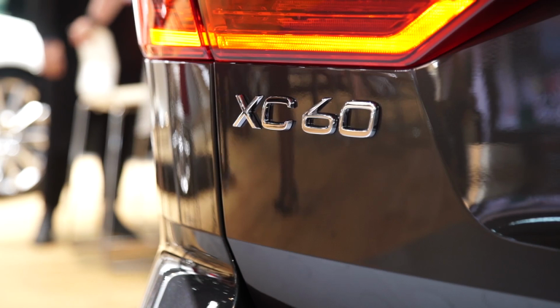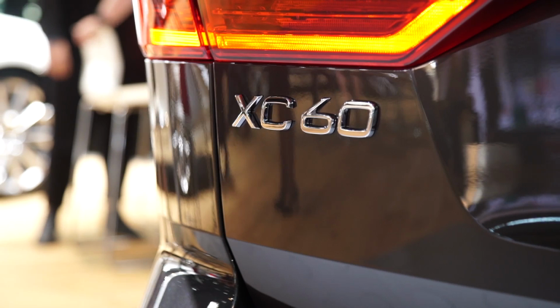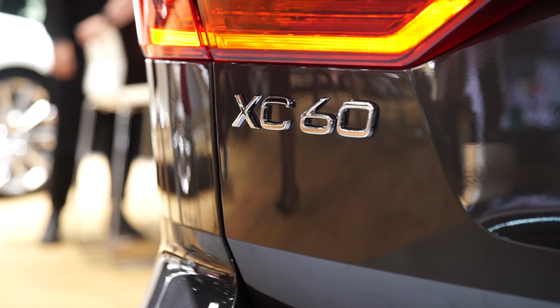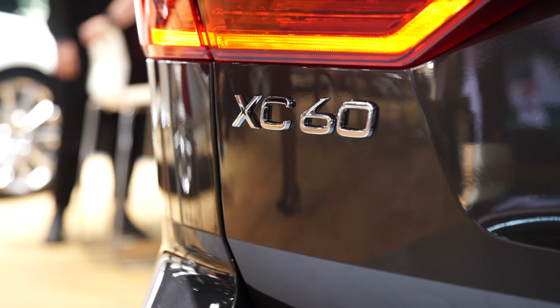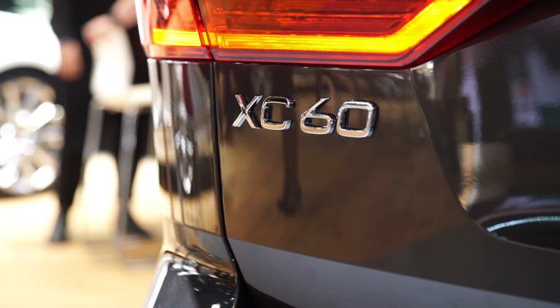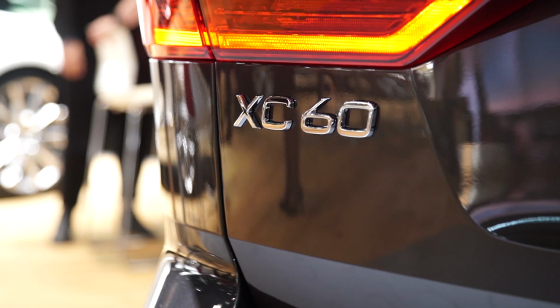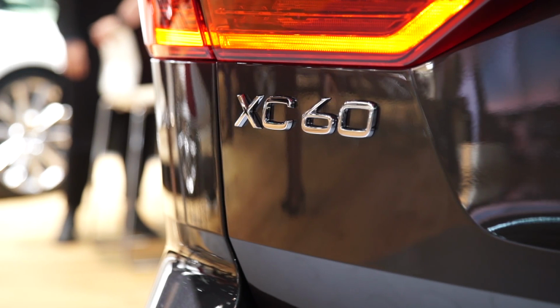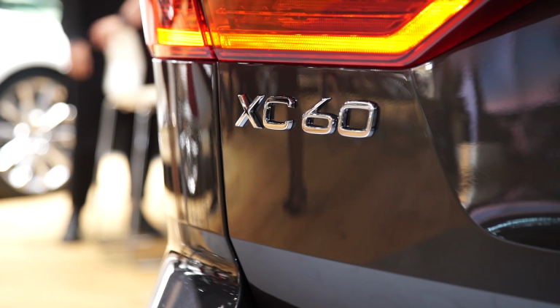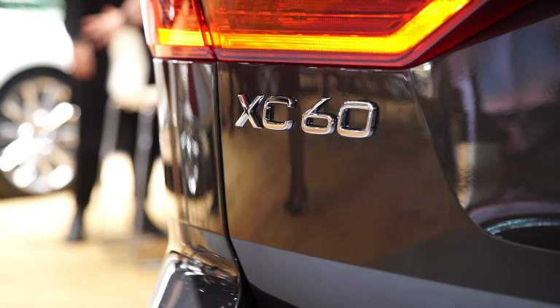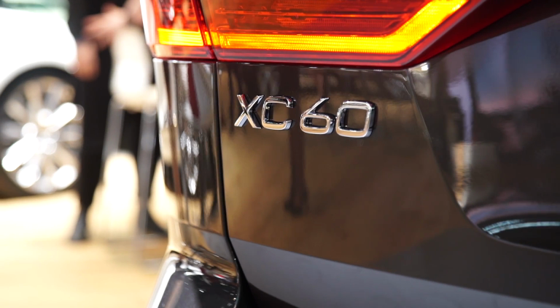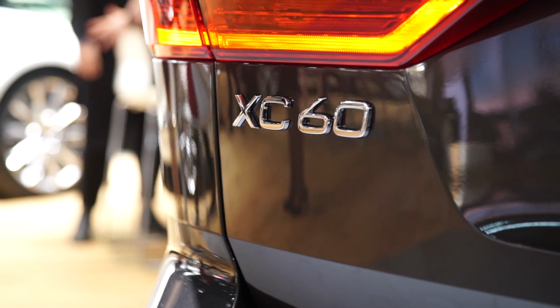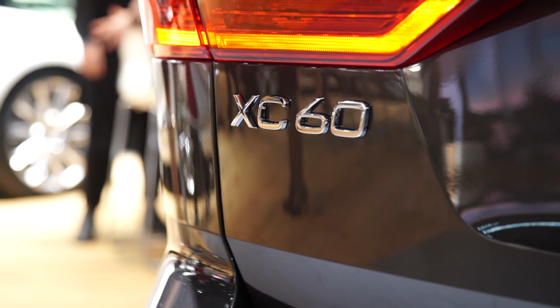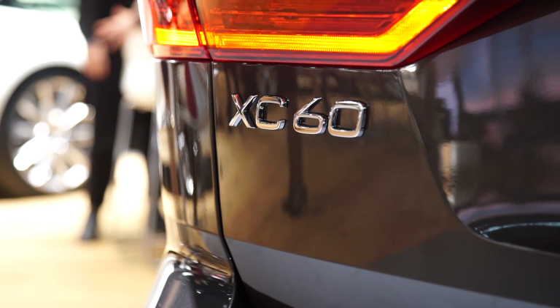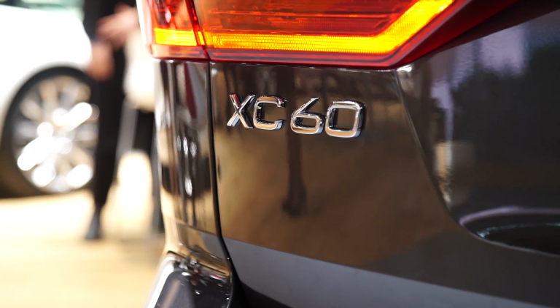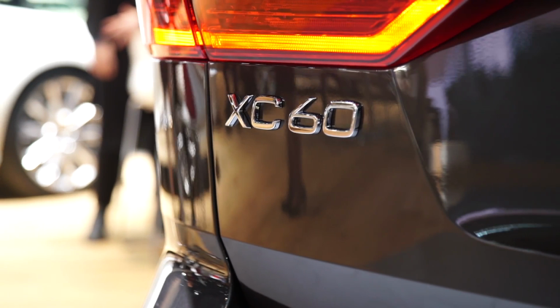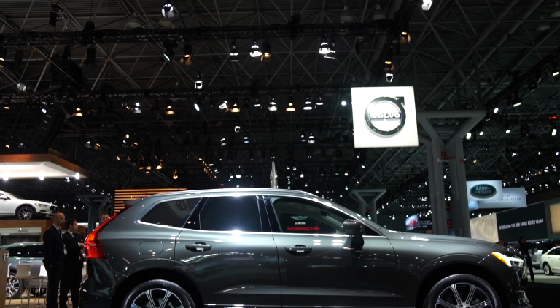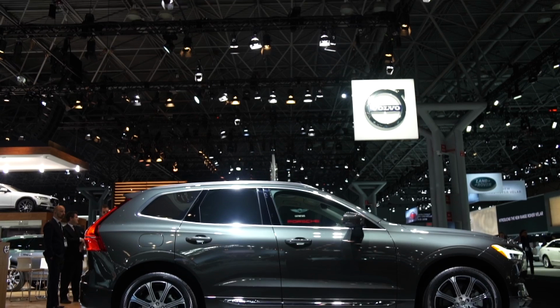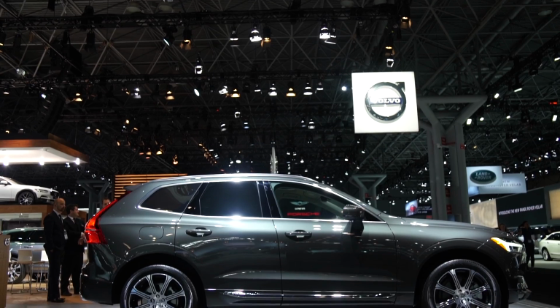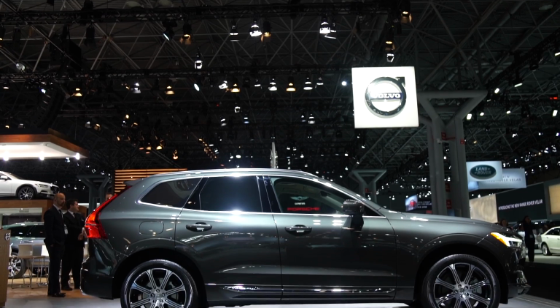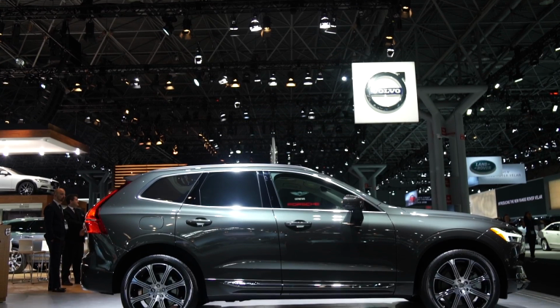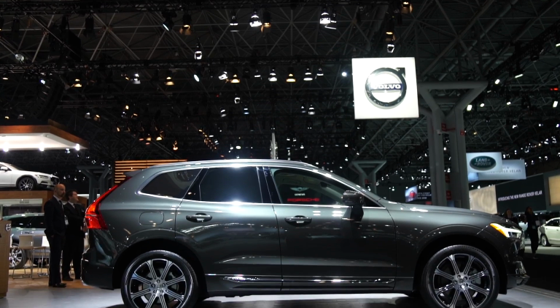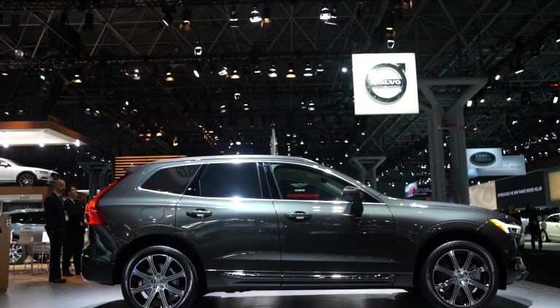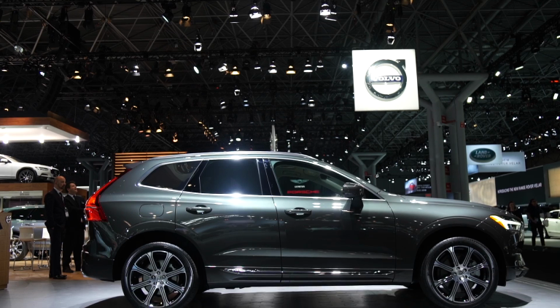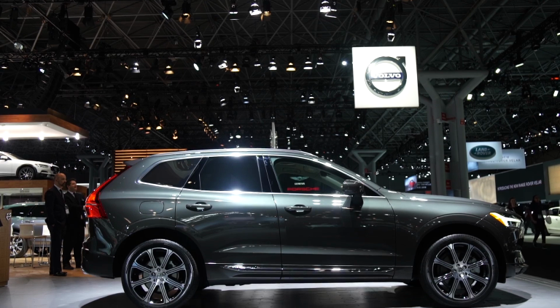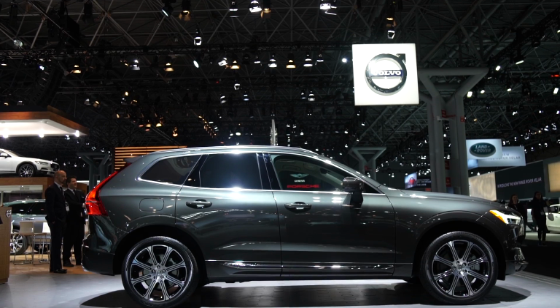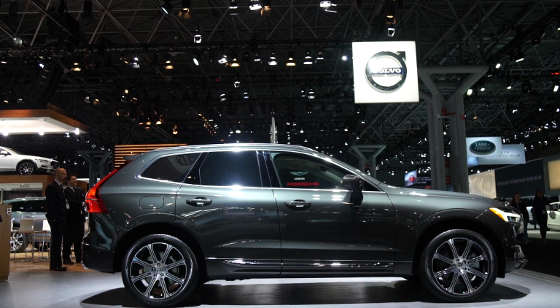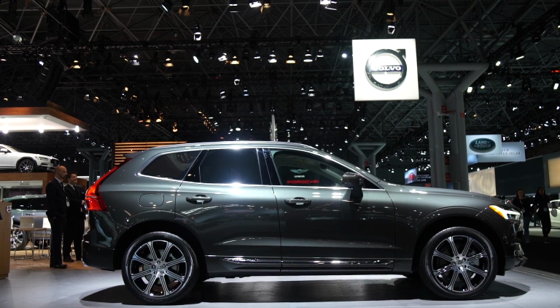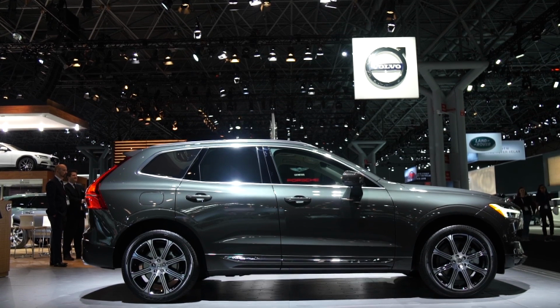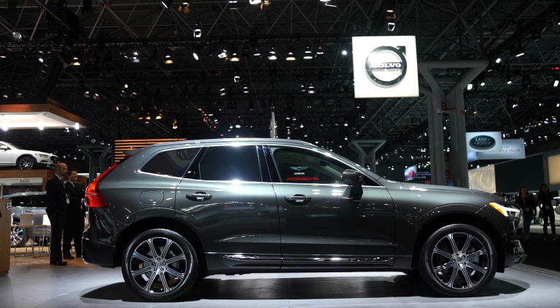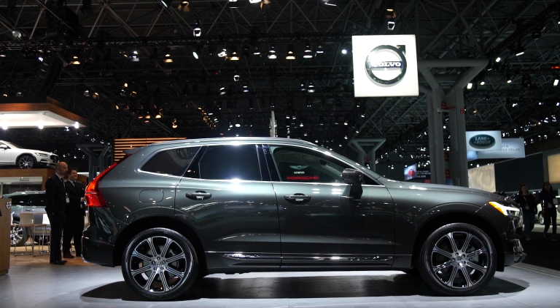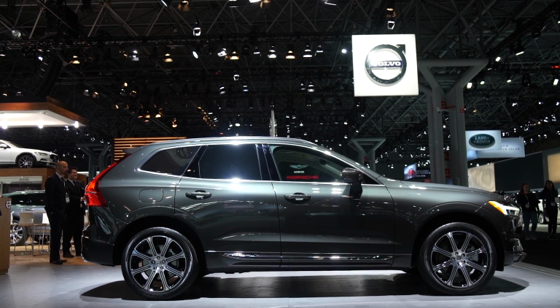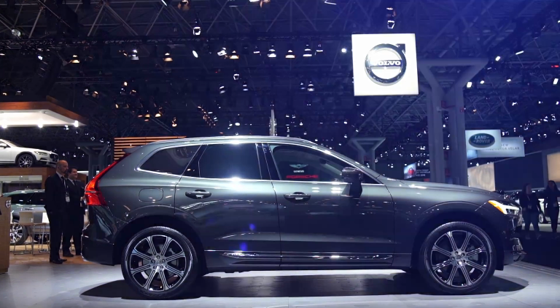Pricing for the XC60 isn't yet available, but Volvo says it'll be going on sale in late 2017.